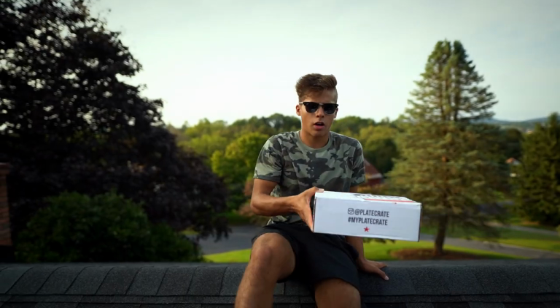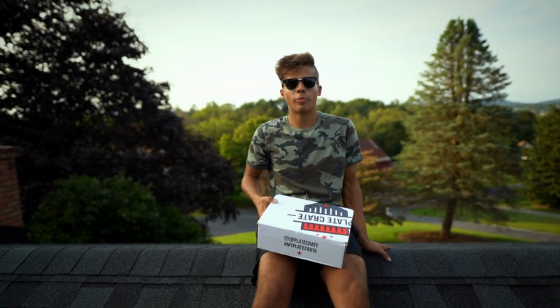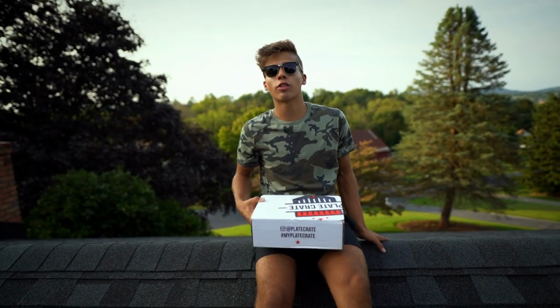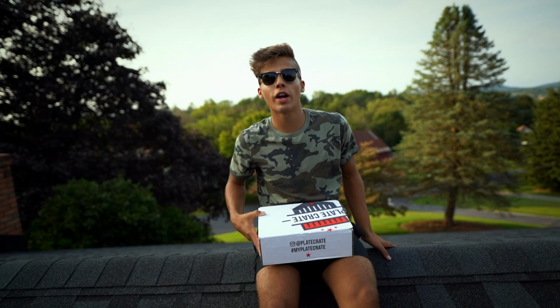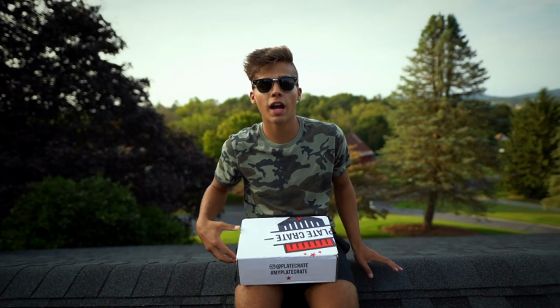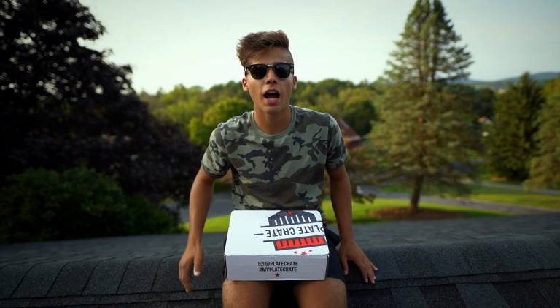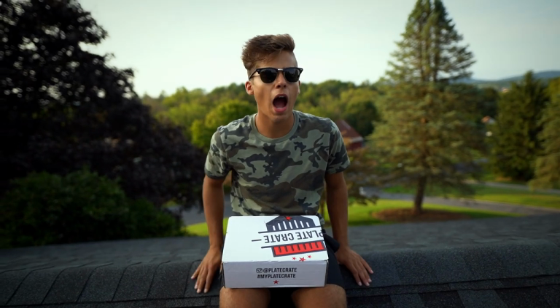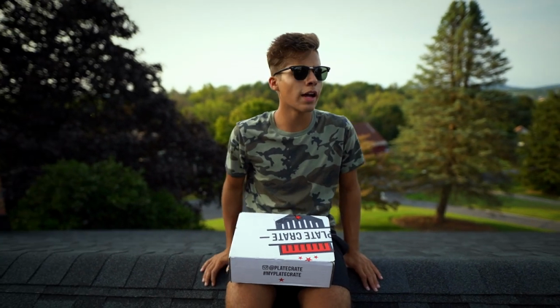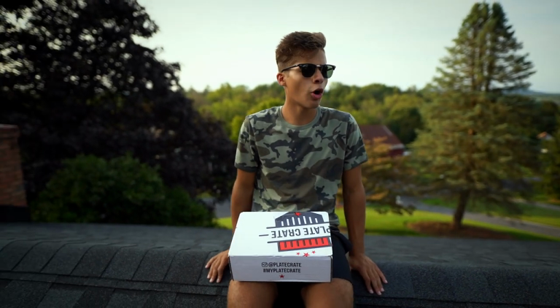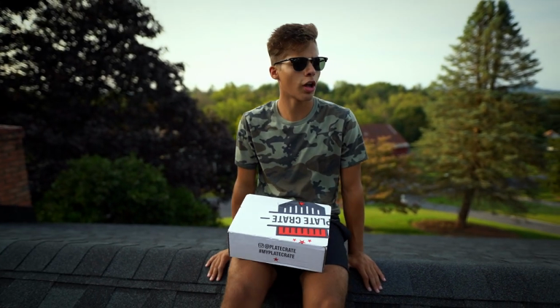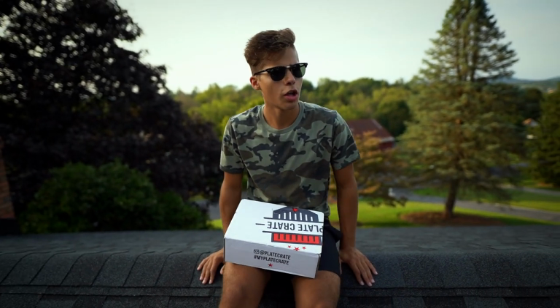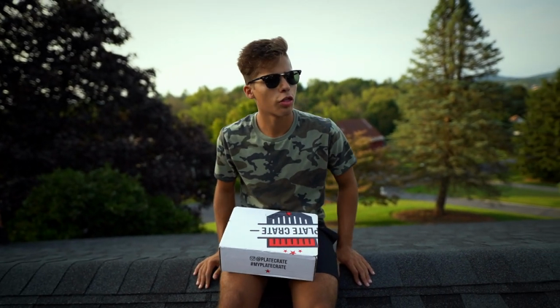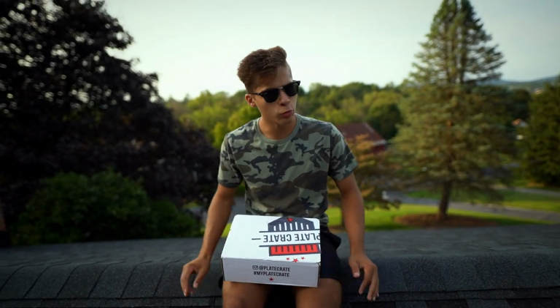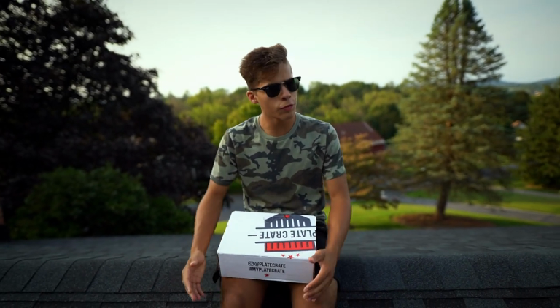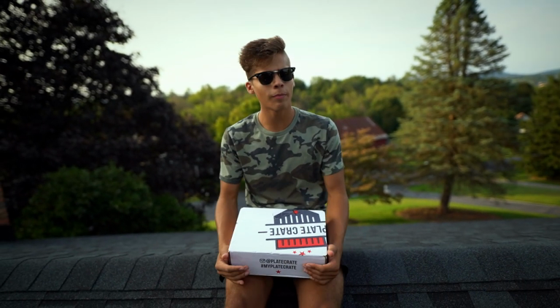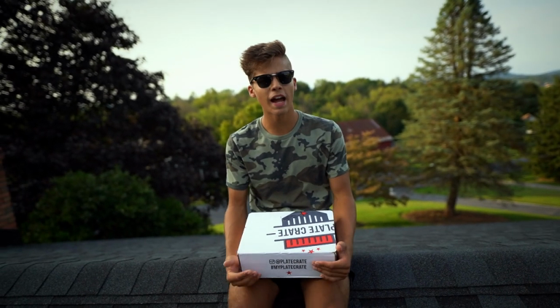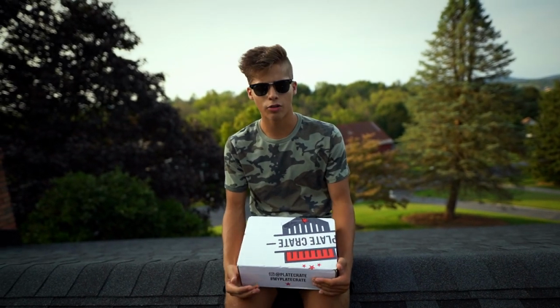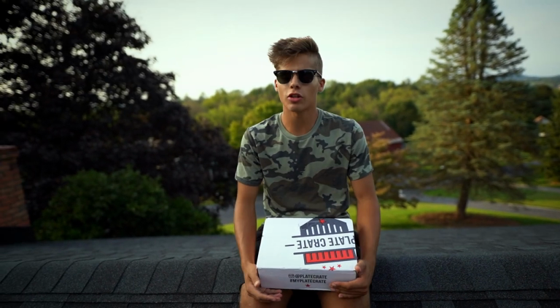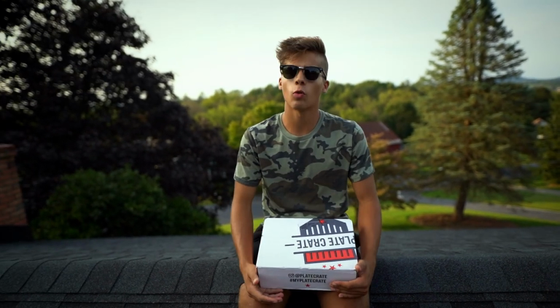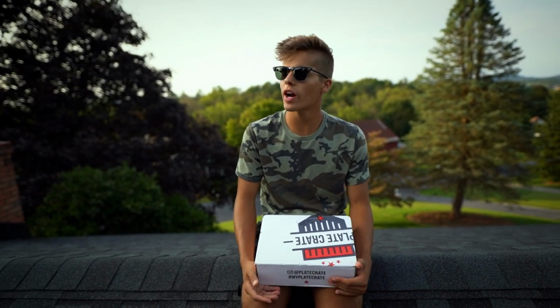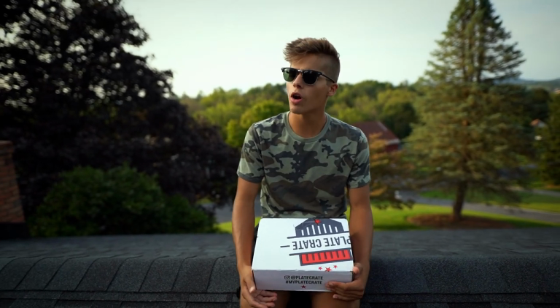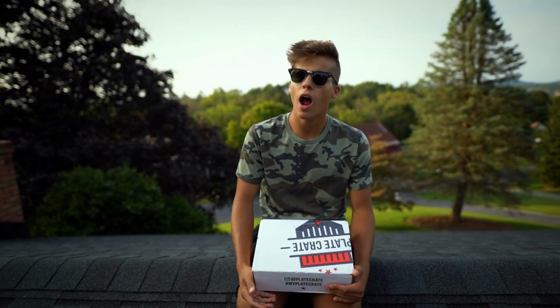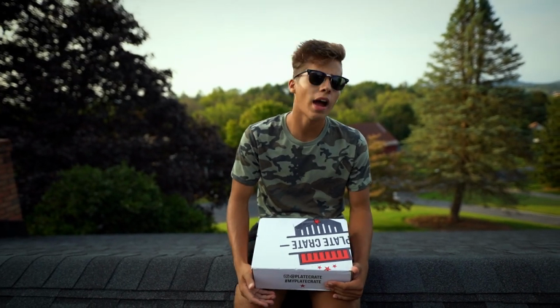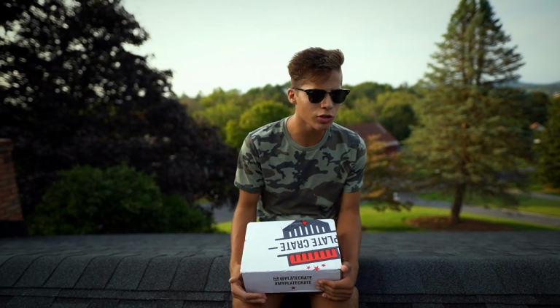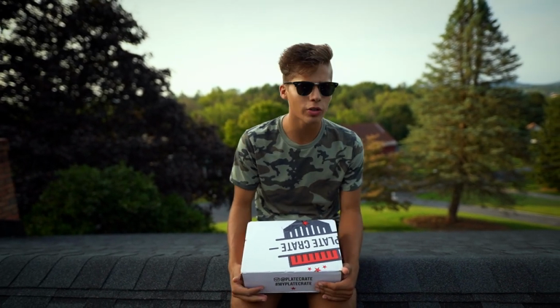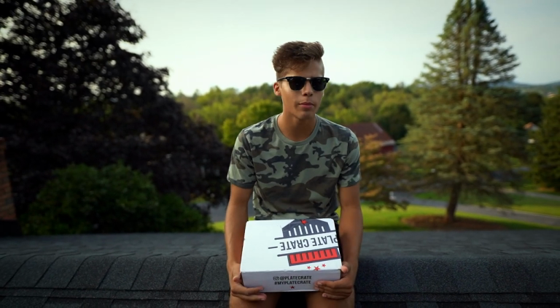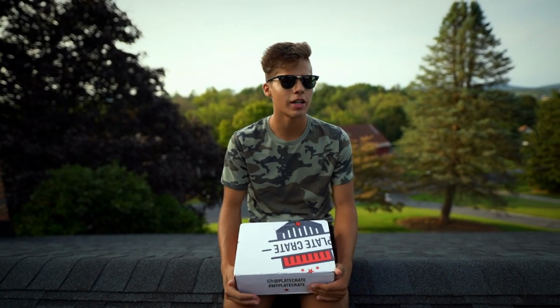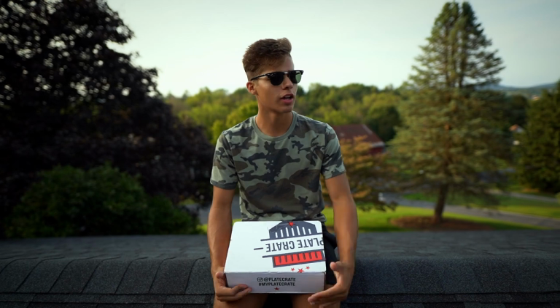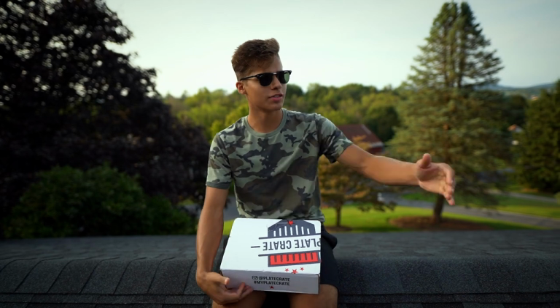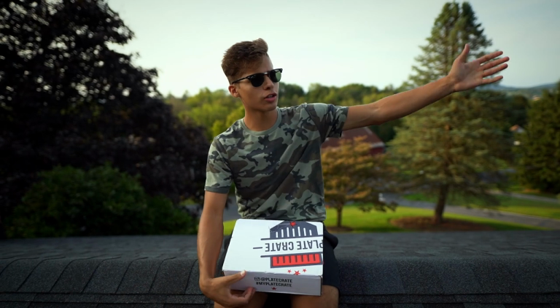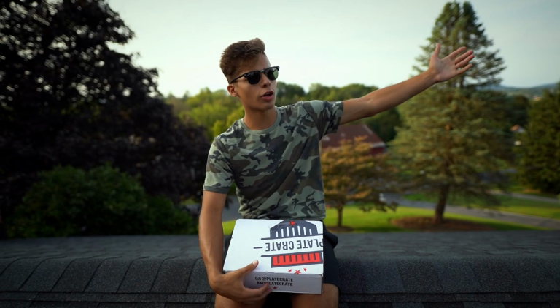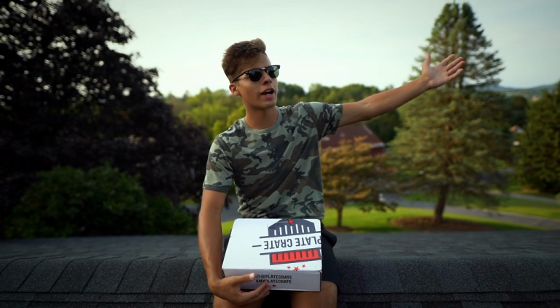By the way, I am on the roof of my house, because where else would I be? Take a look around.